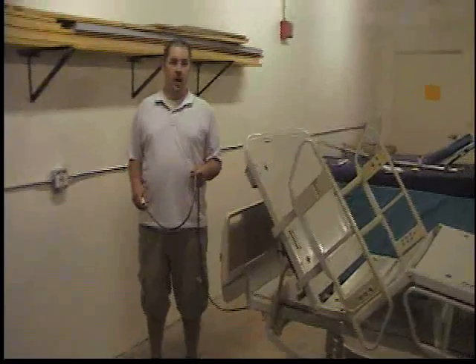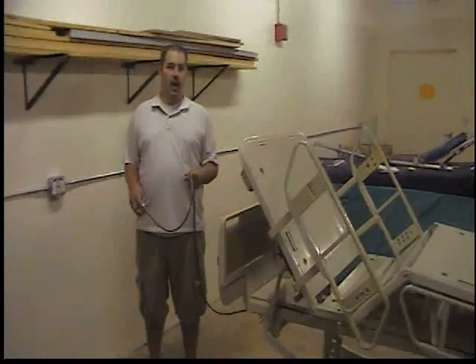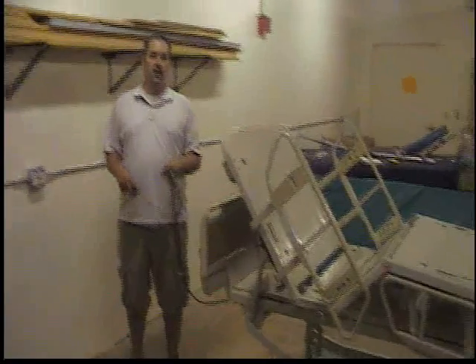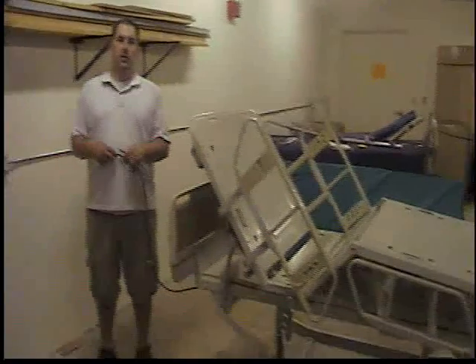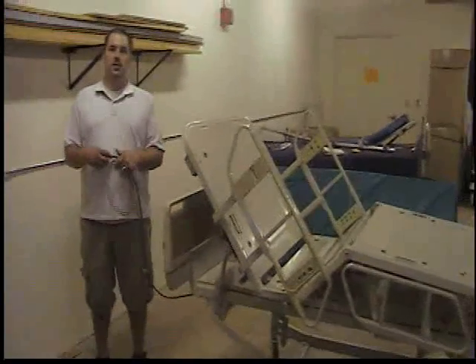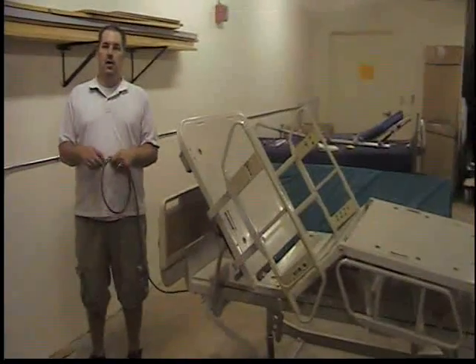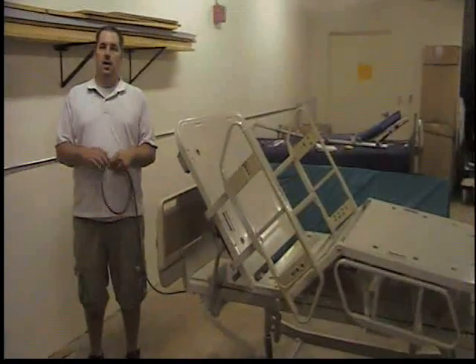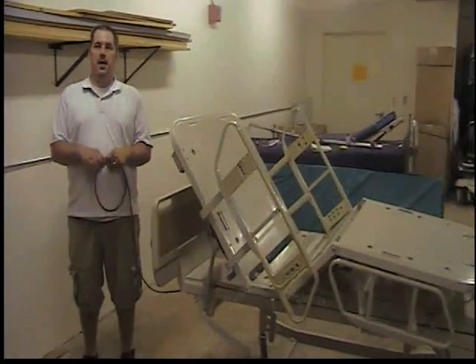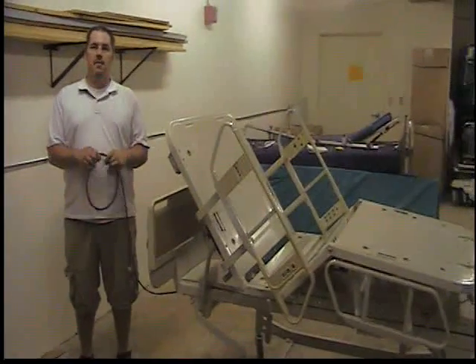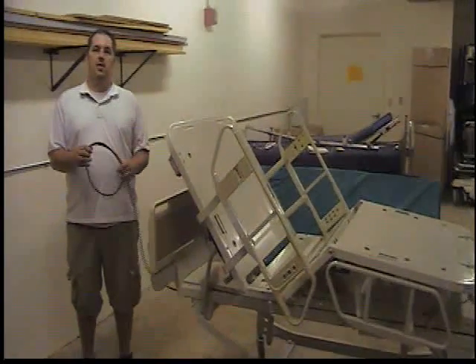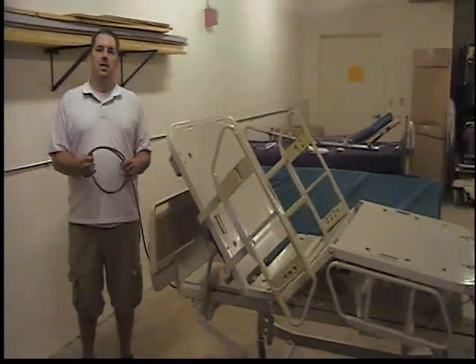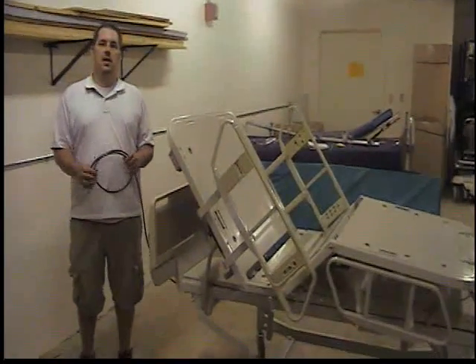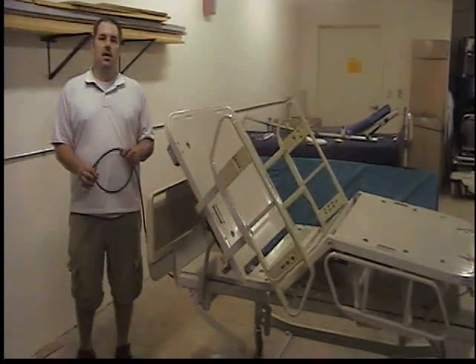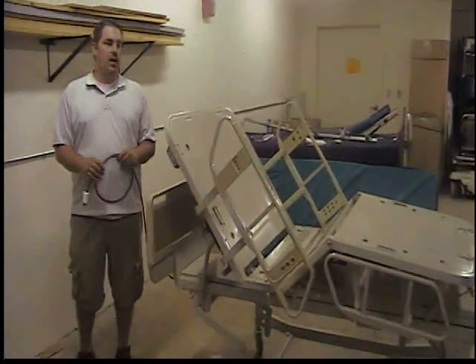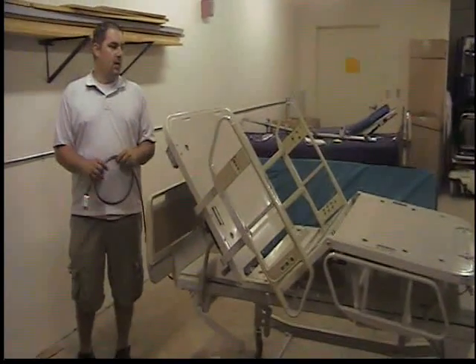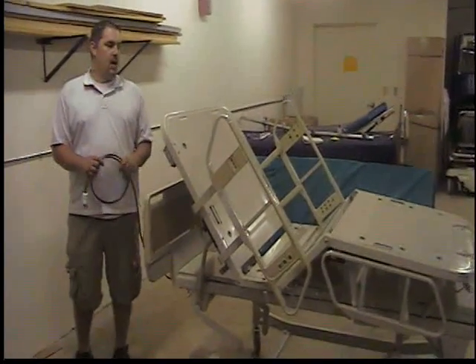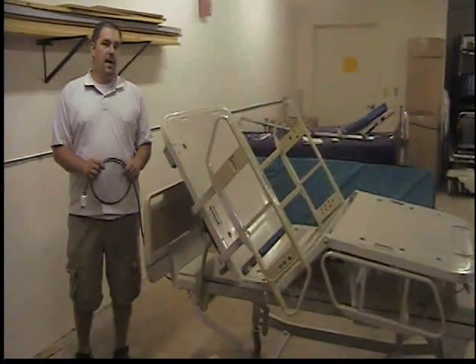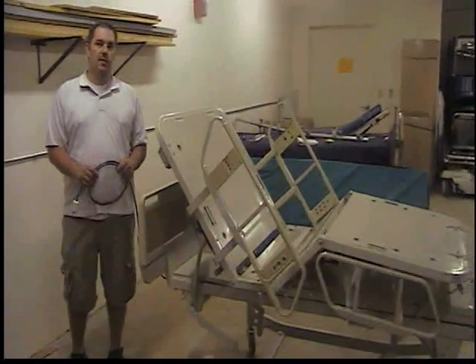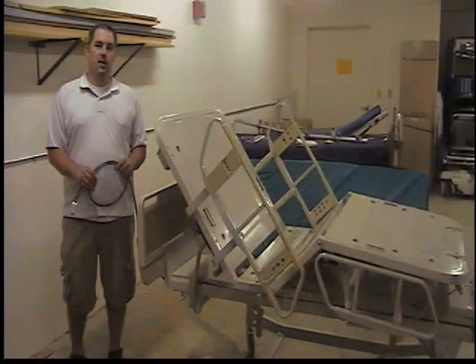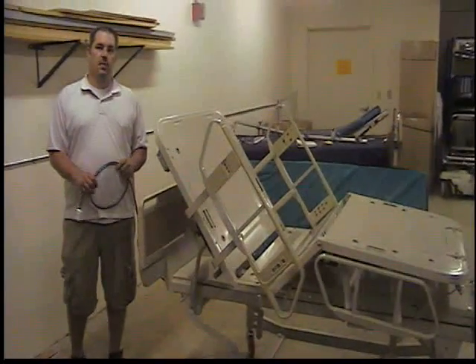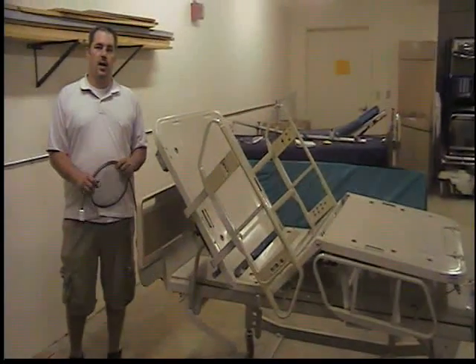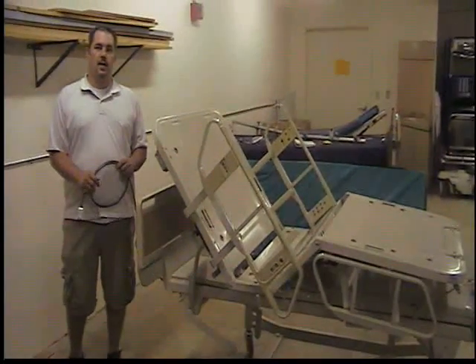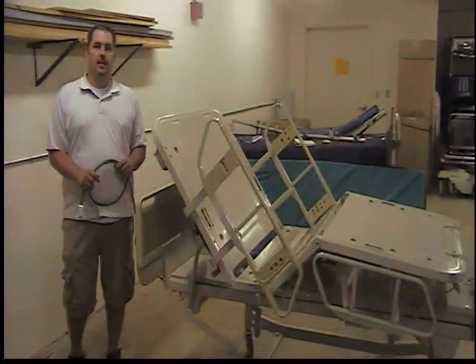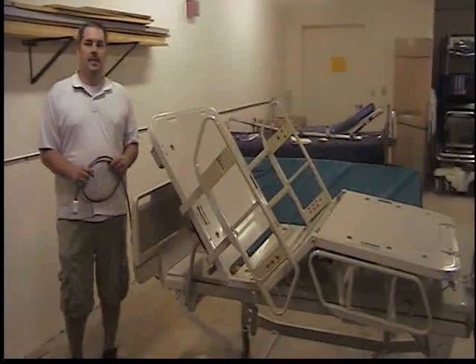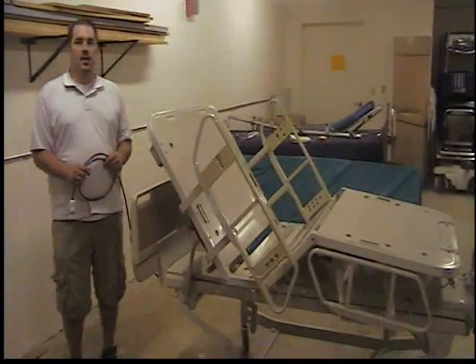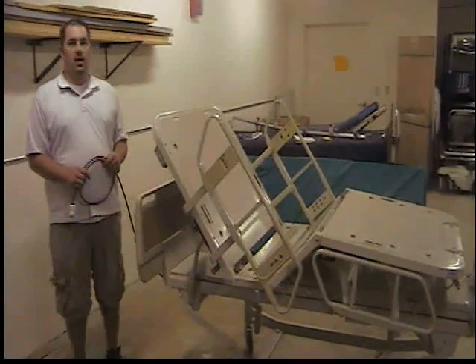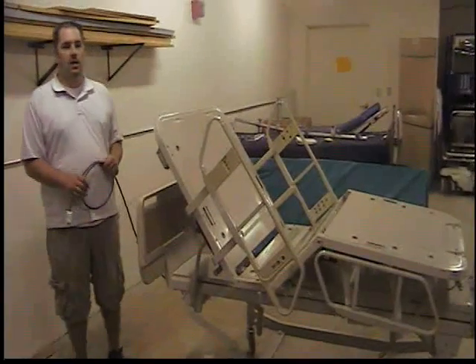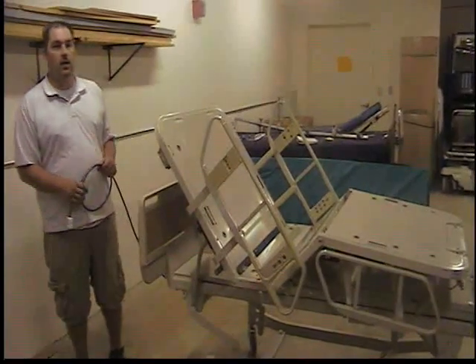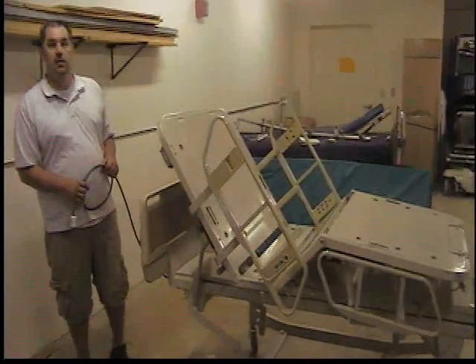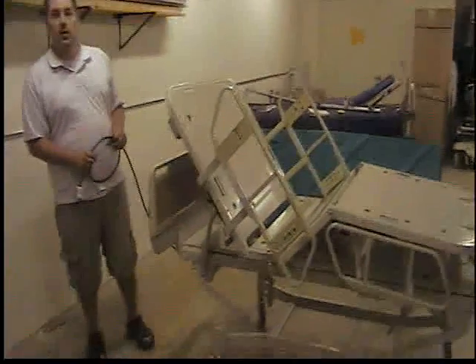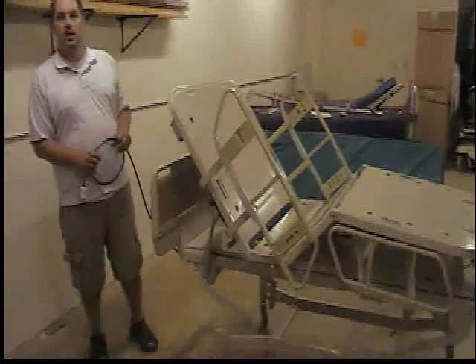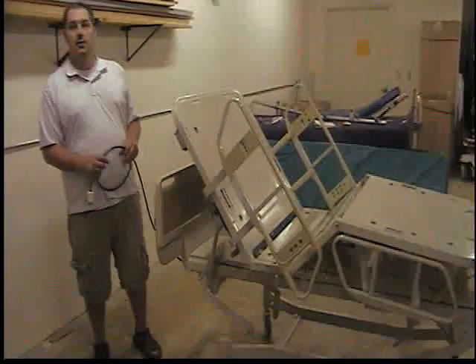That concludes our PM on the Hillrom 8400 bed. Thank you for joining us.